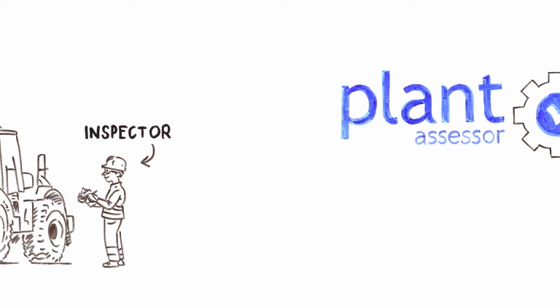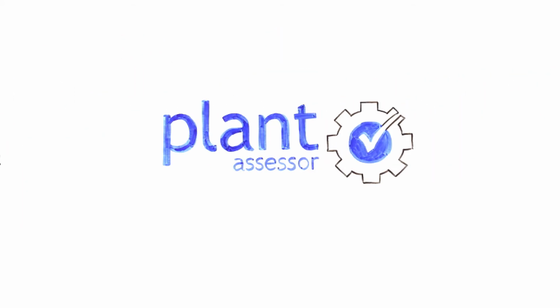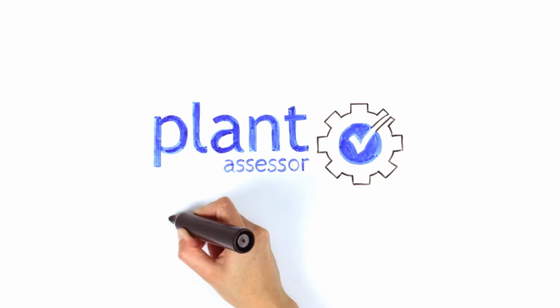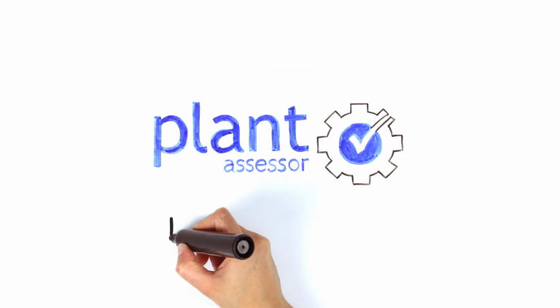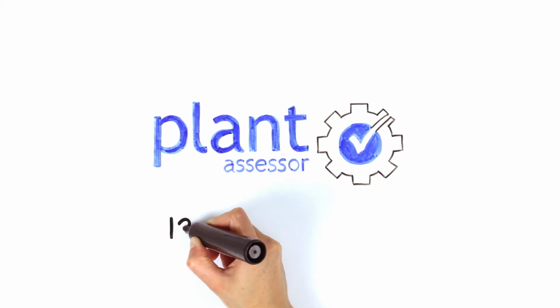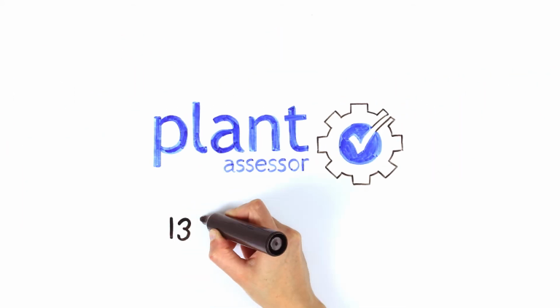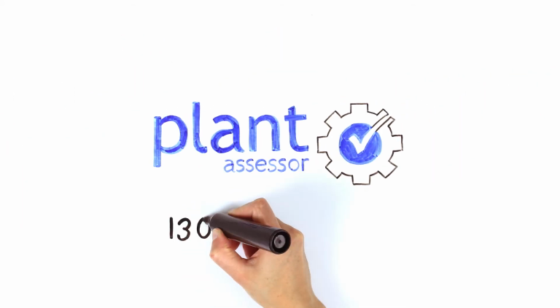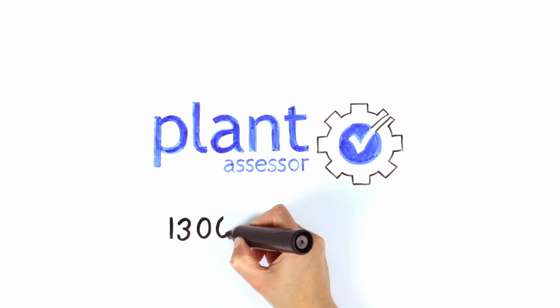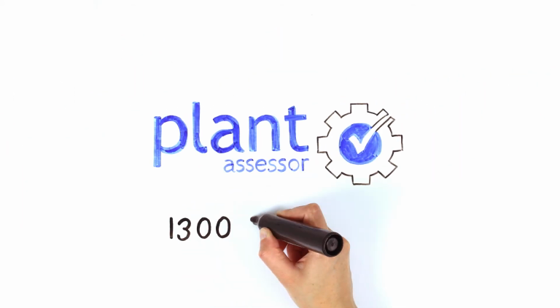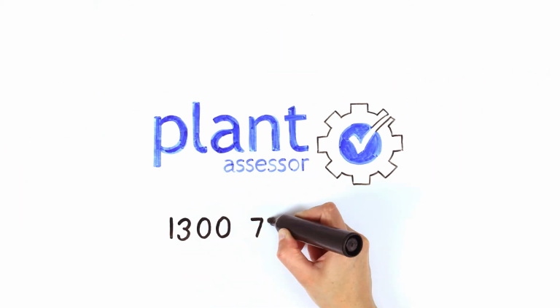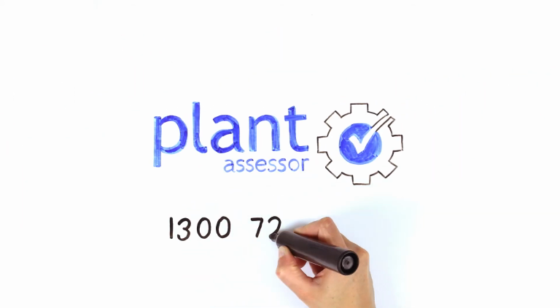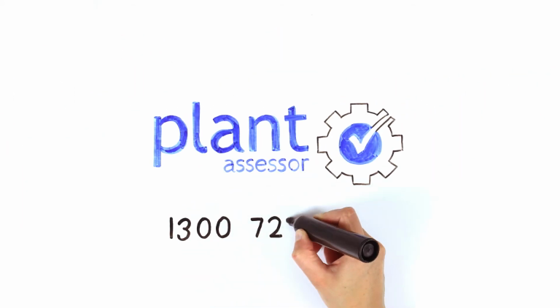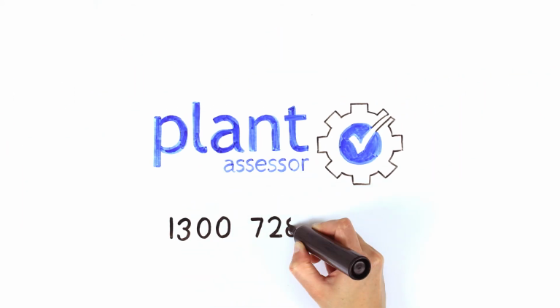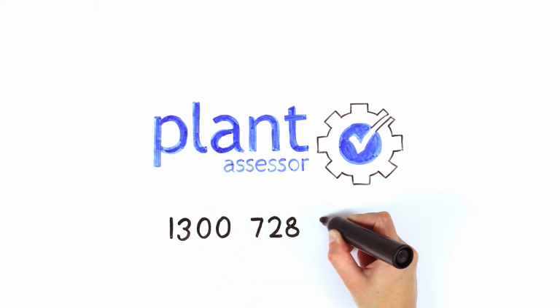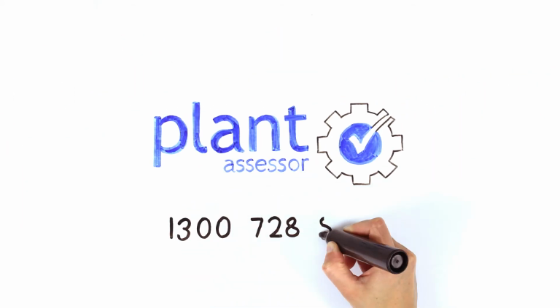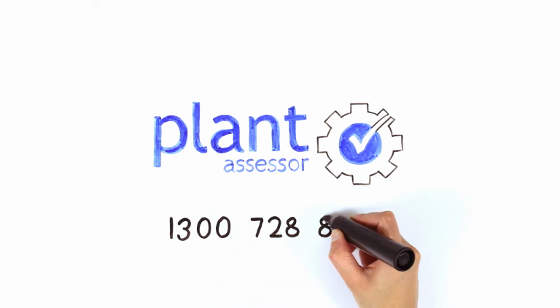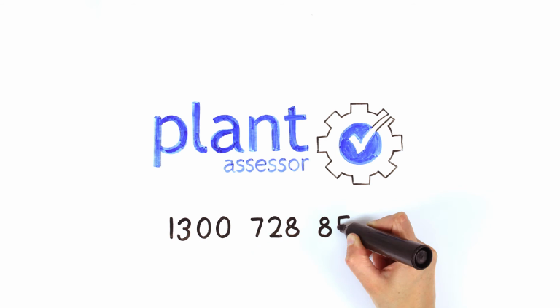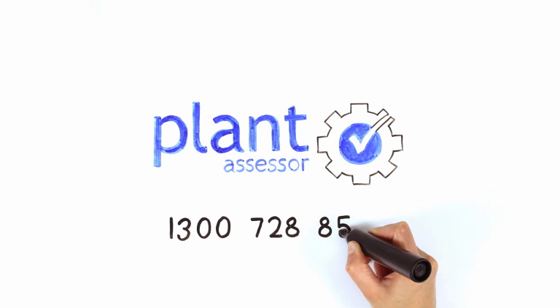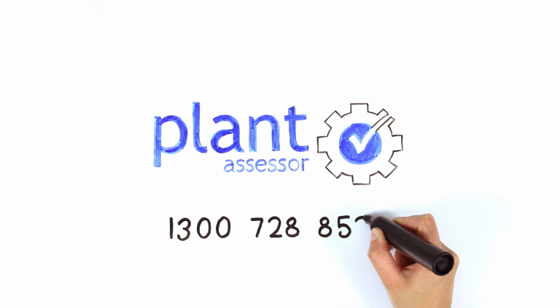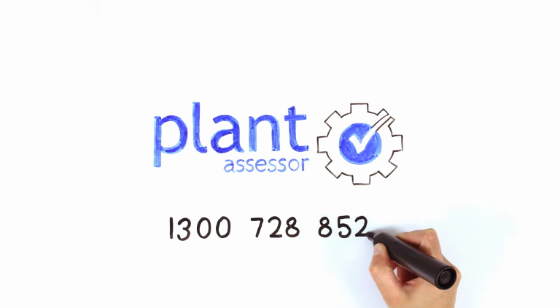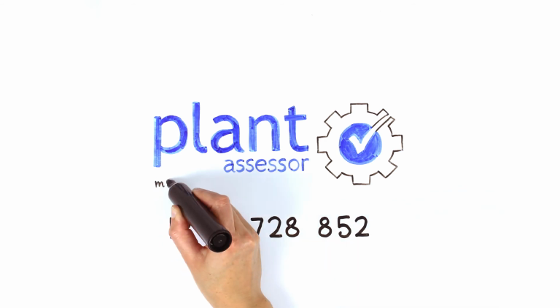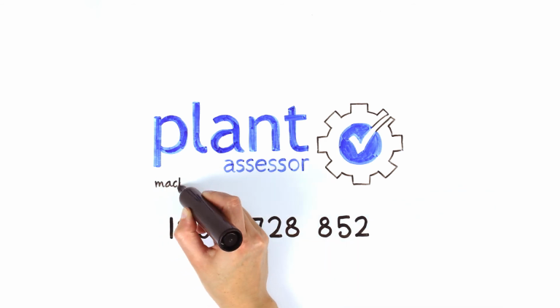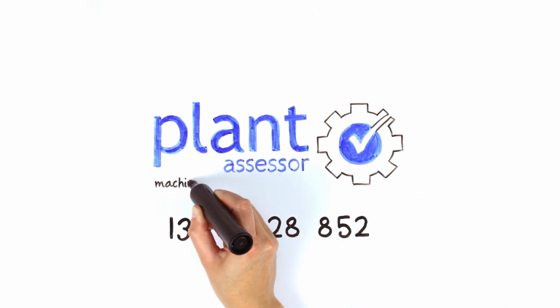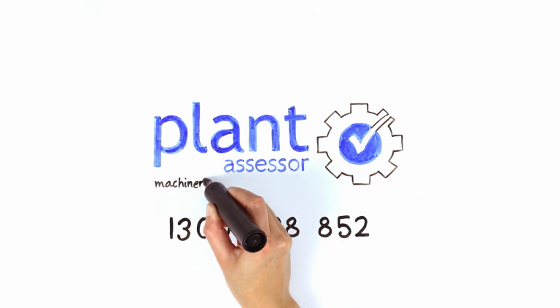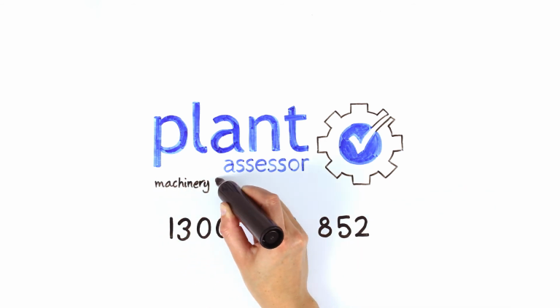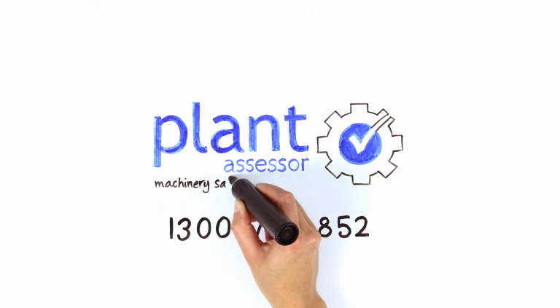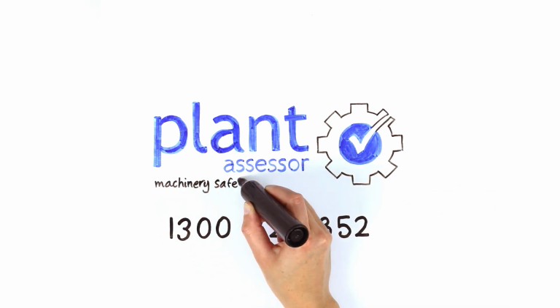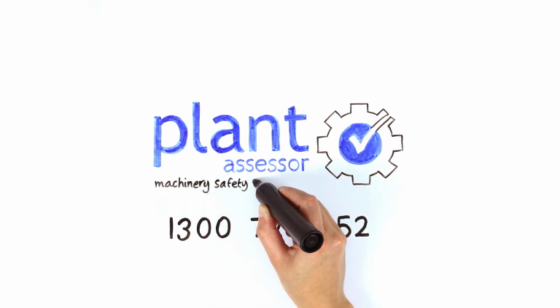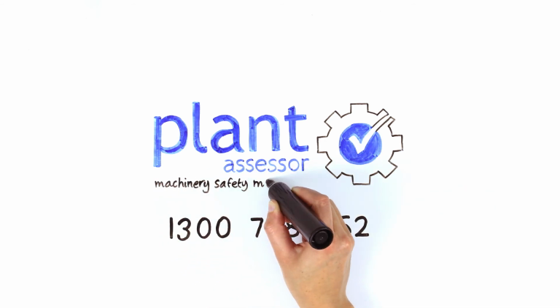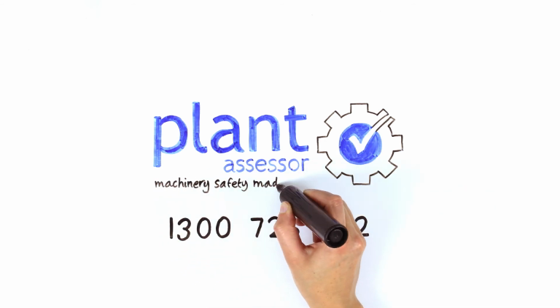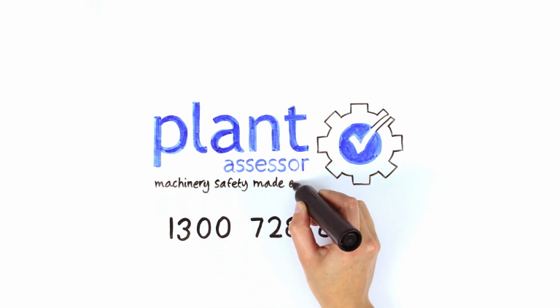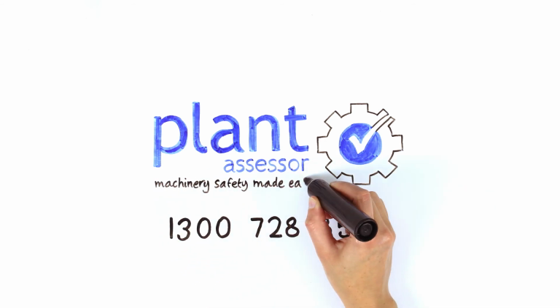Please call us today to see how we can help you. It really is machinery safety made easy.